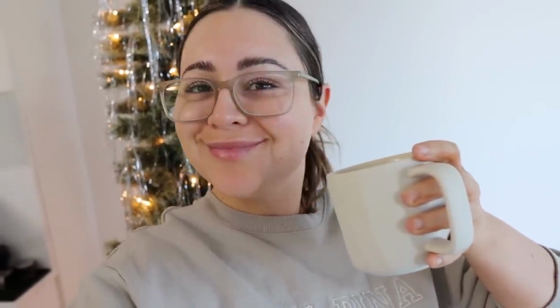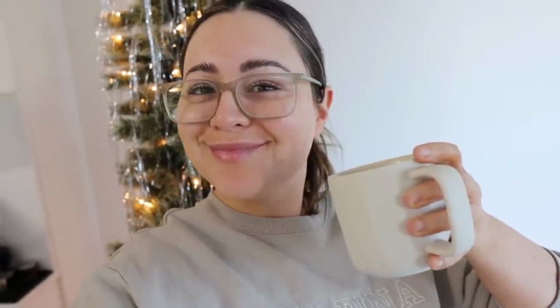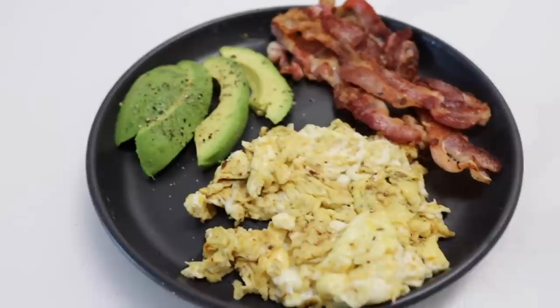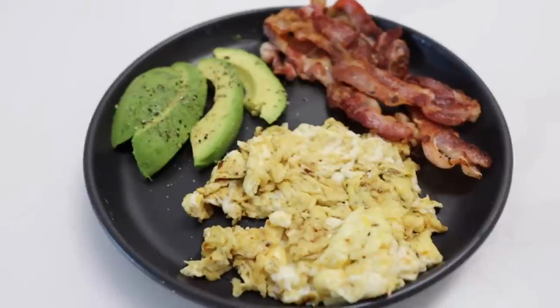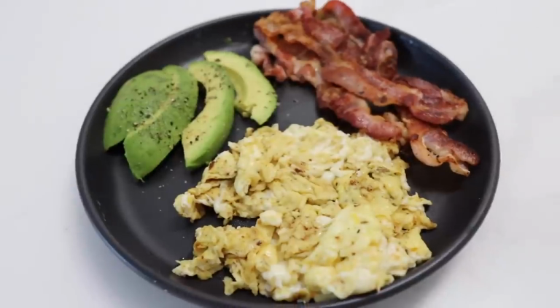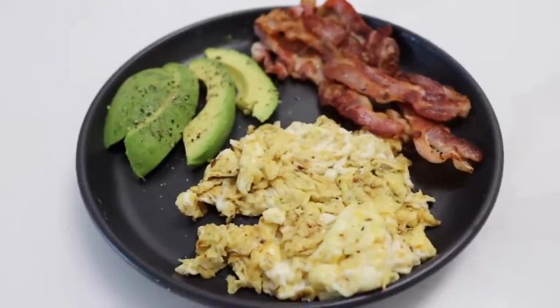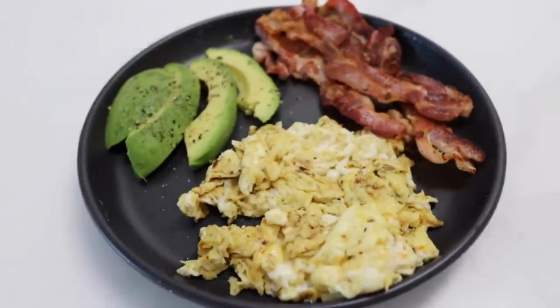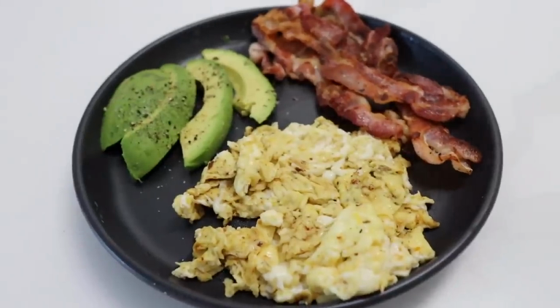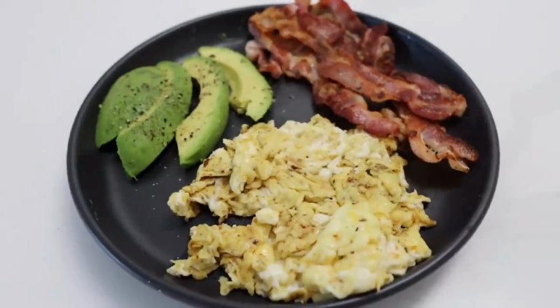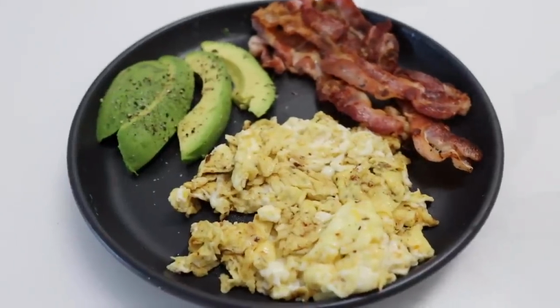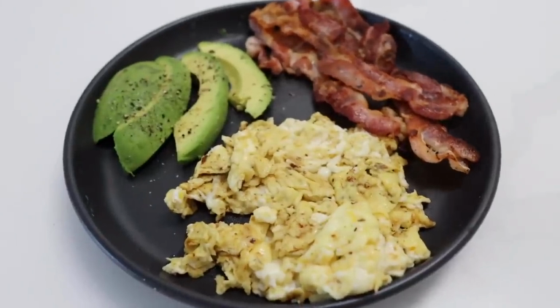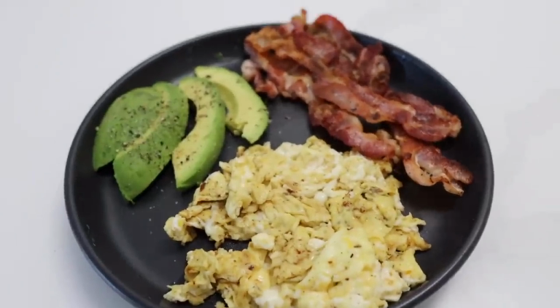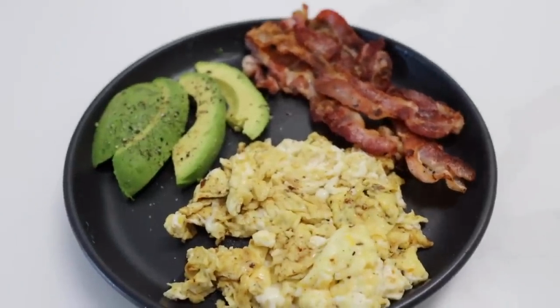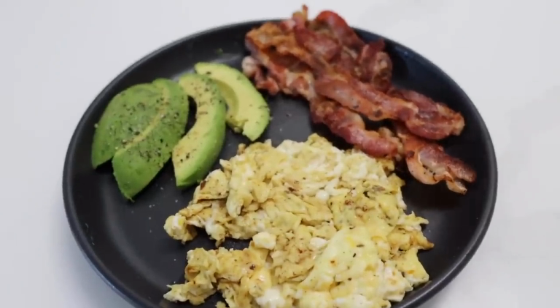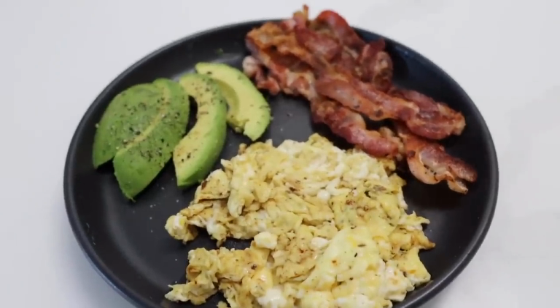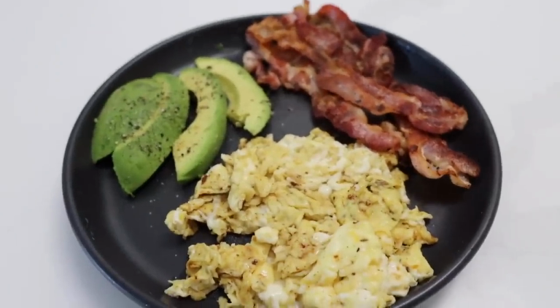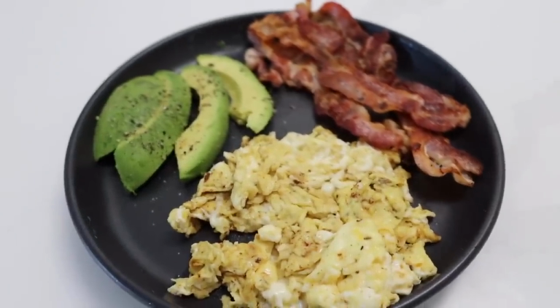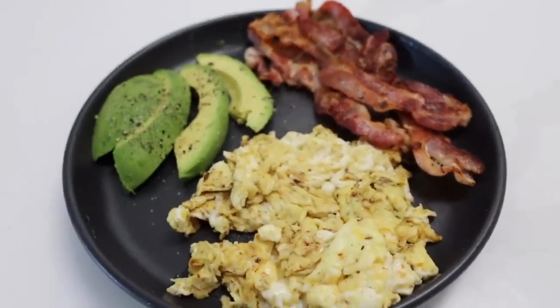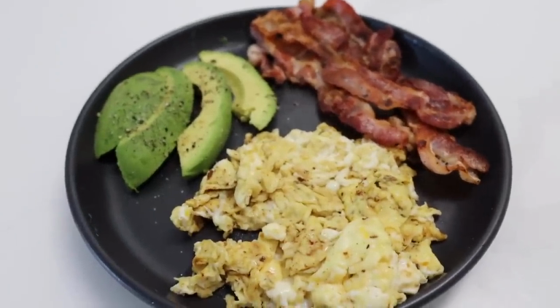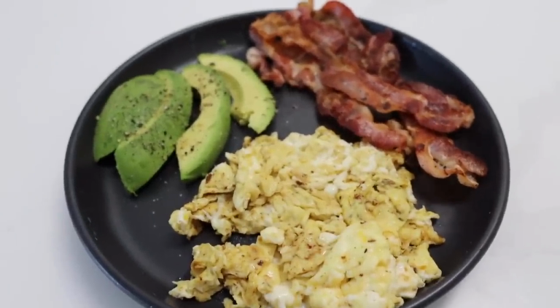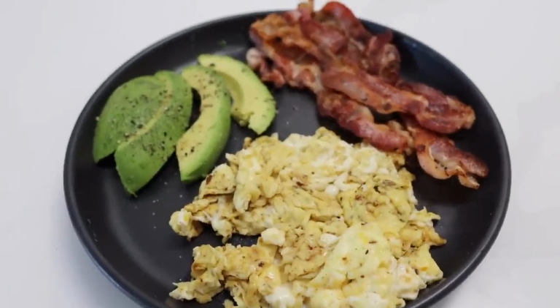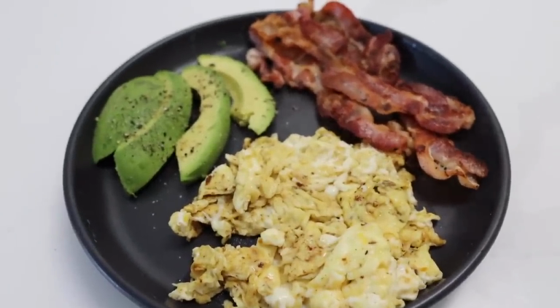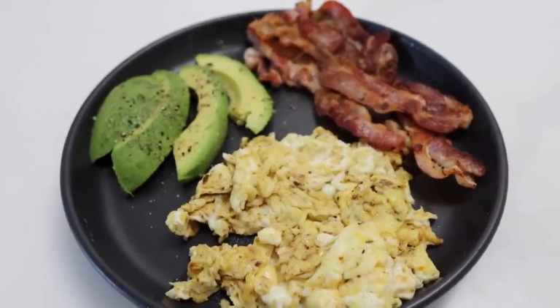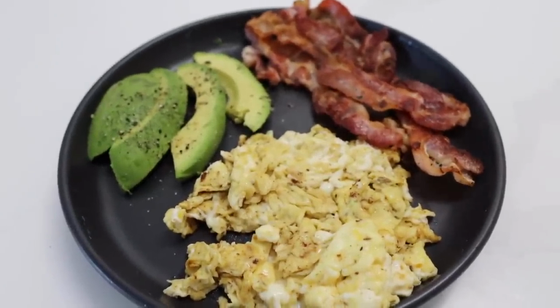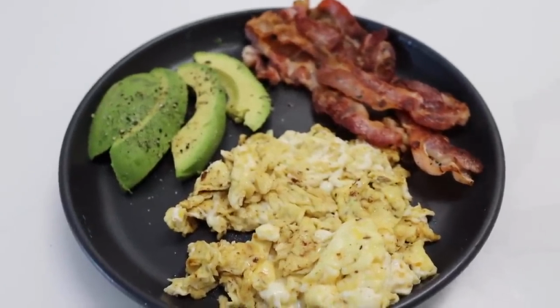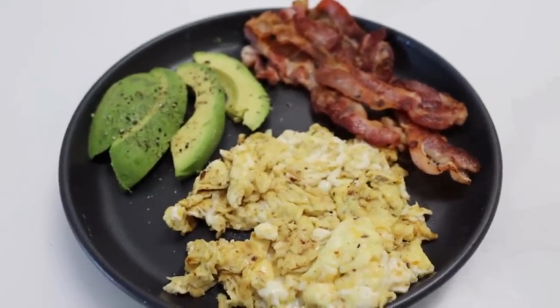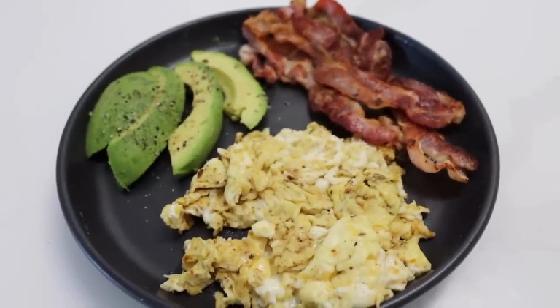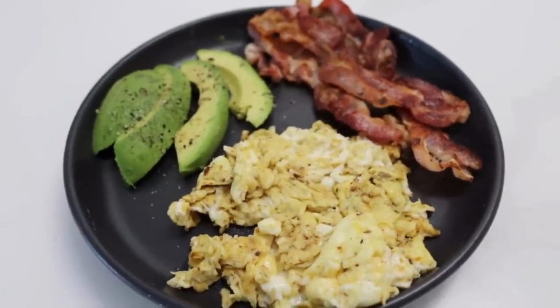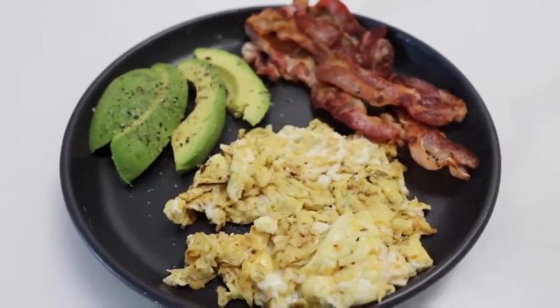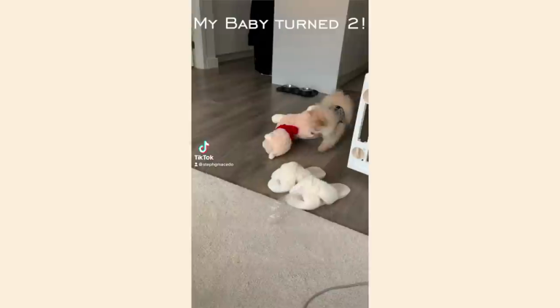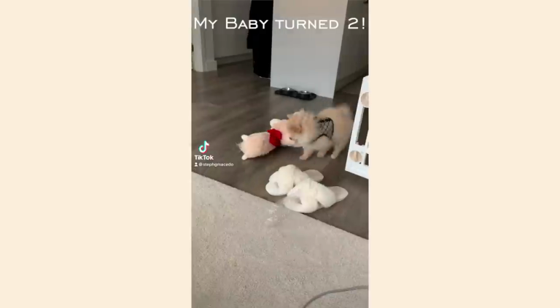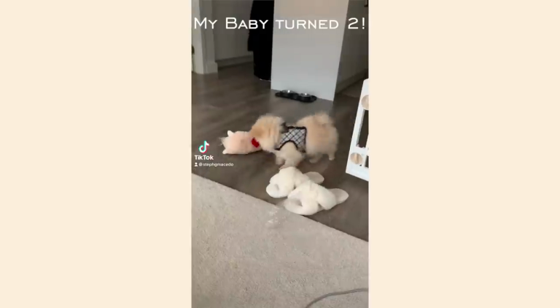Having three slices of bacon and some avocado with black pepper and salt in the morning.